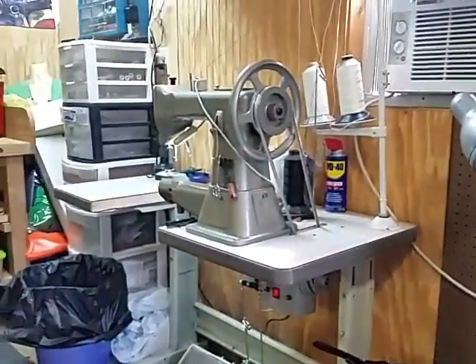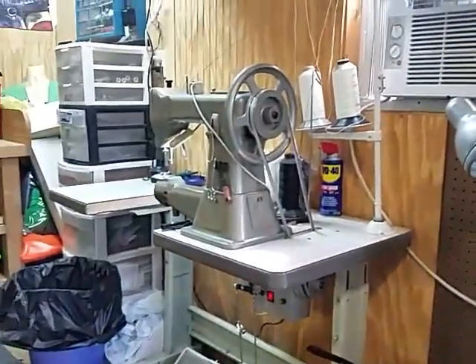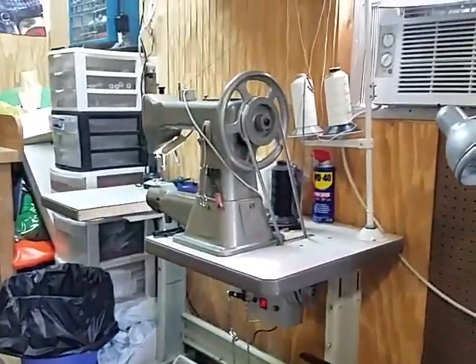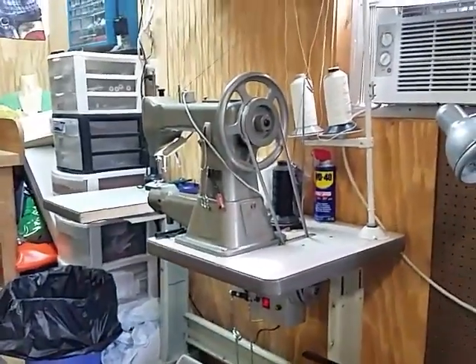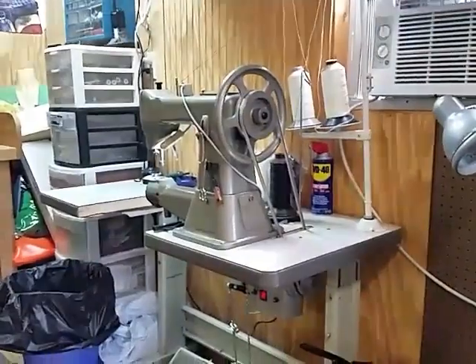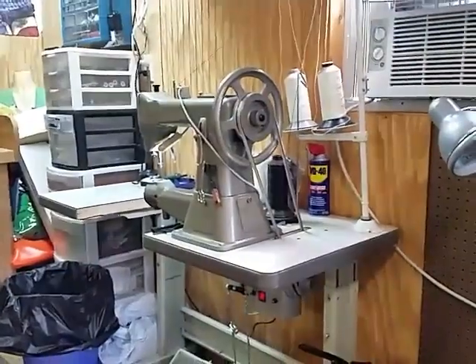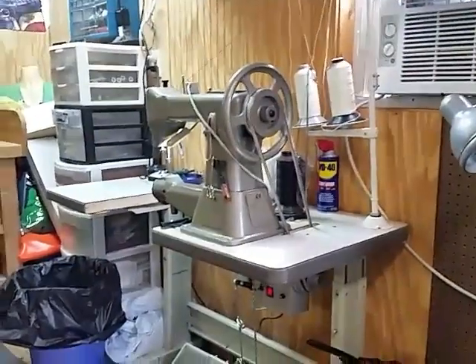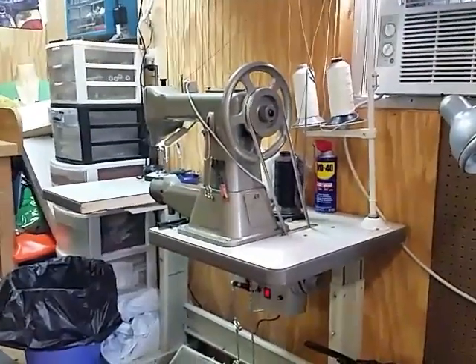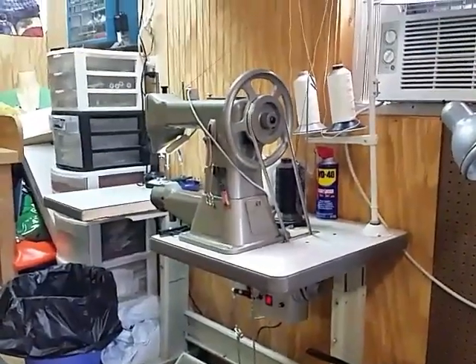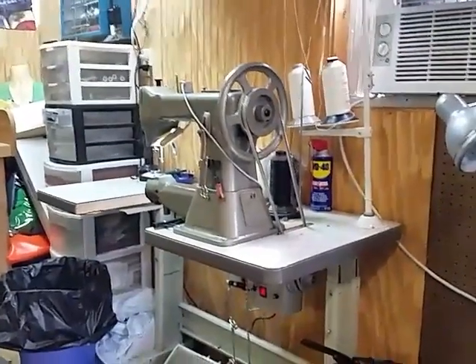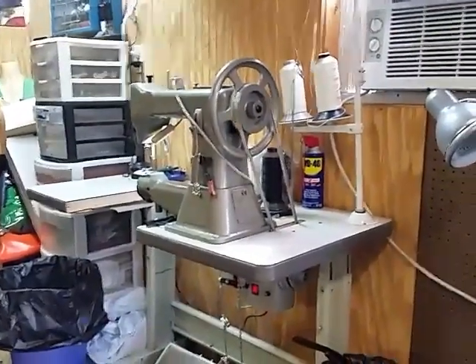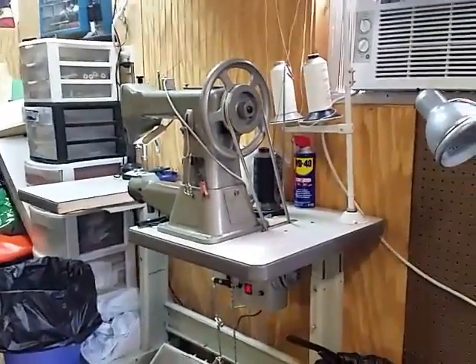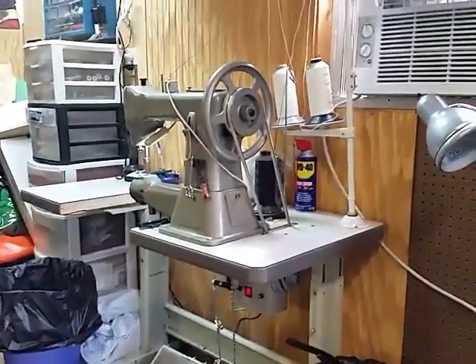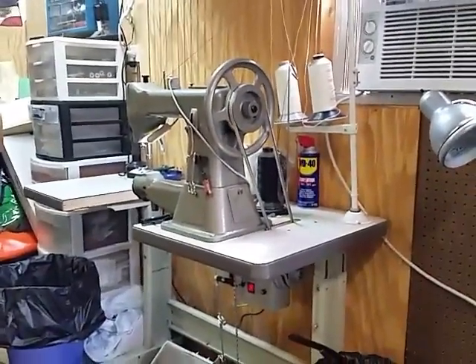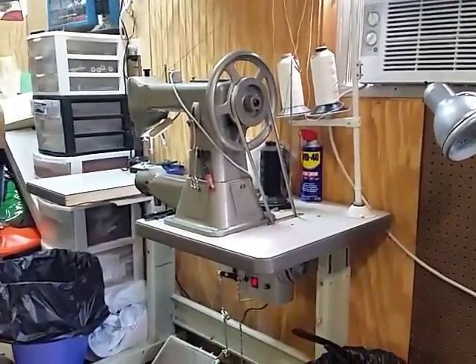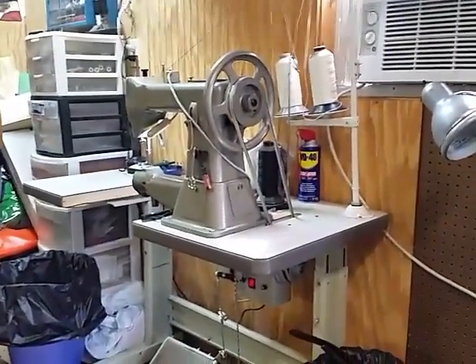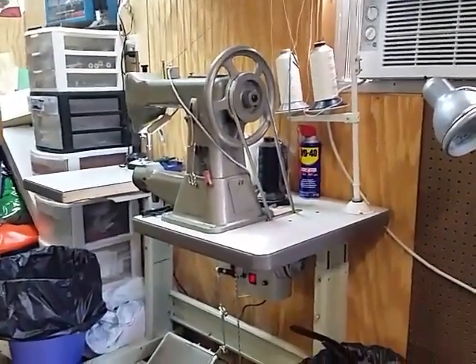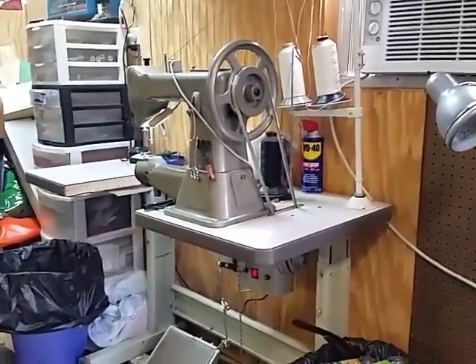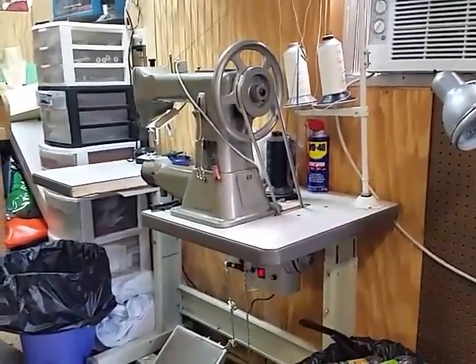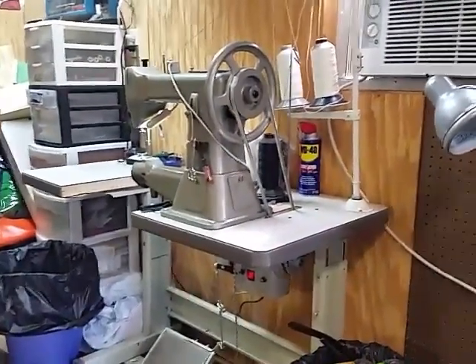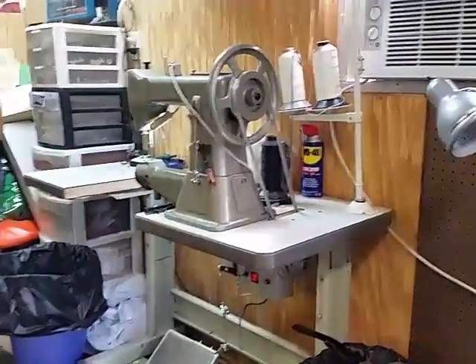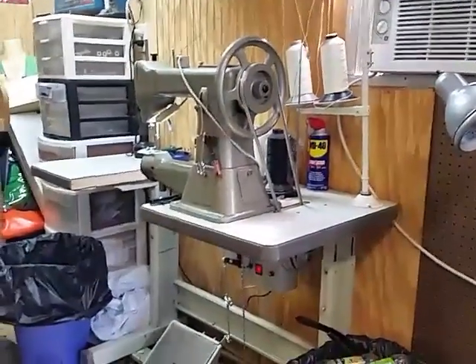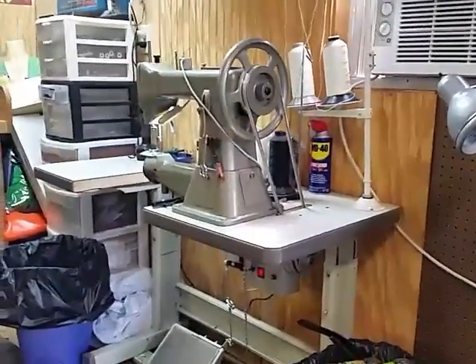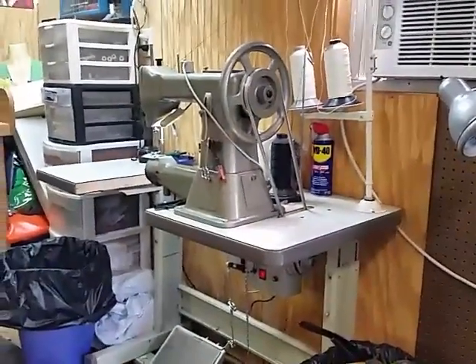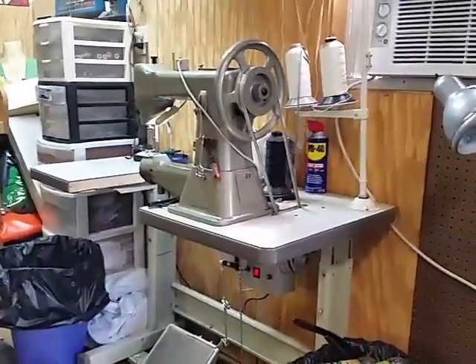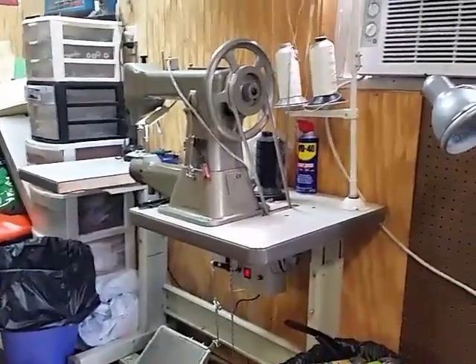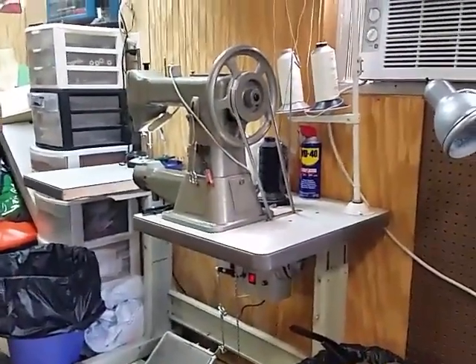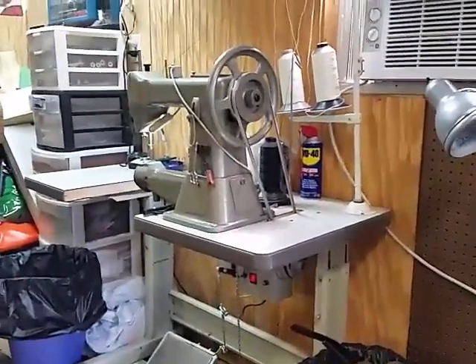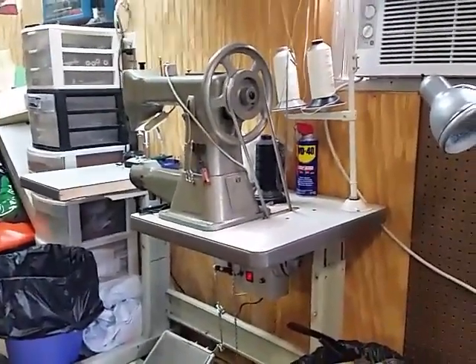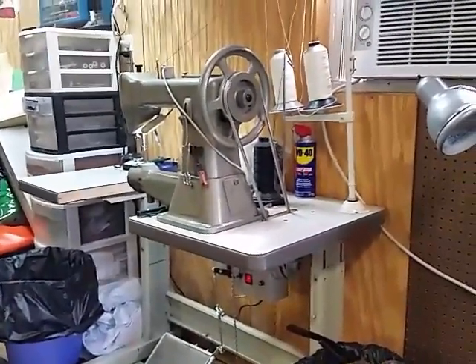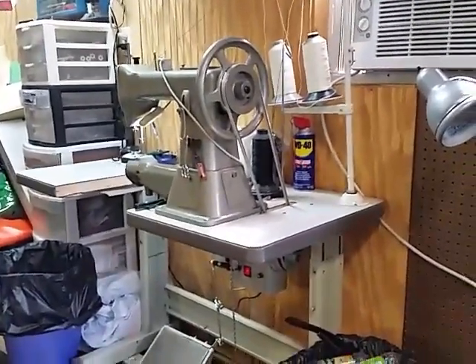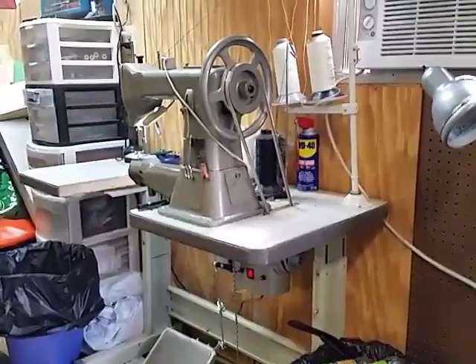That's the GA5-1. You've probably seen that in one of my other videos.